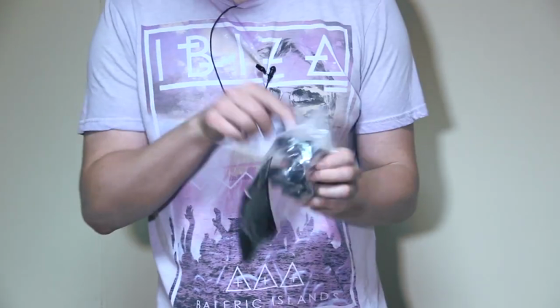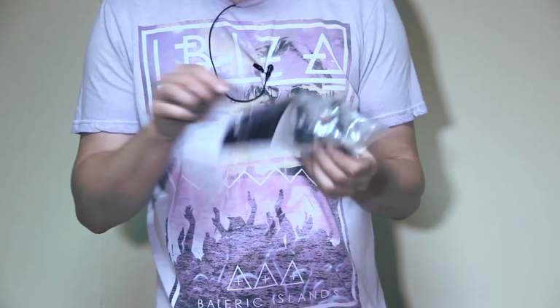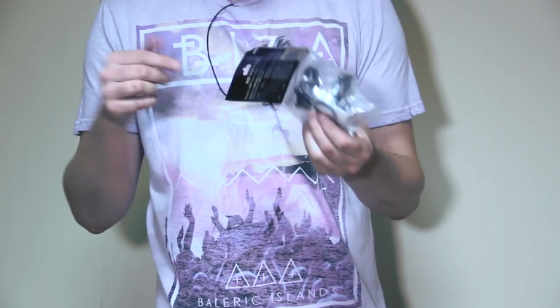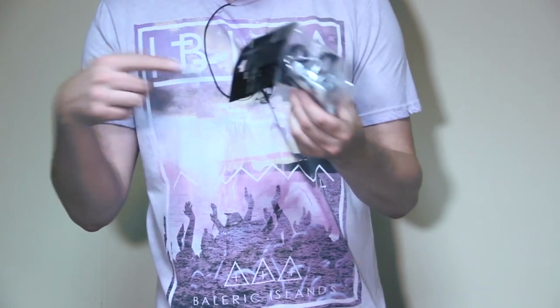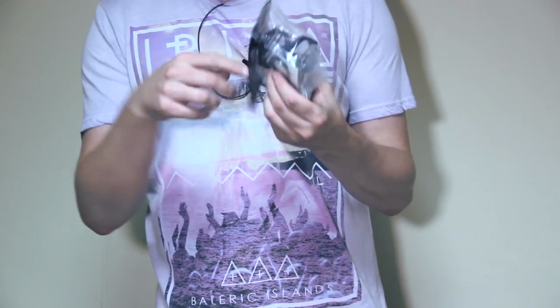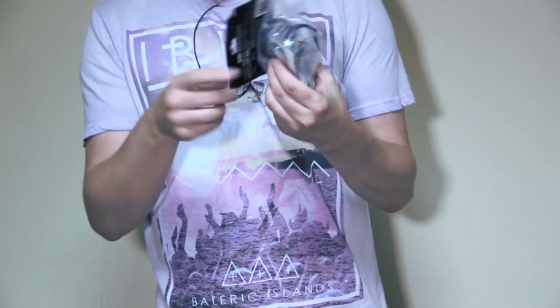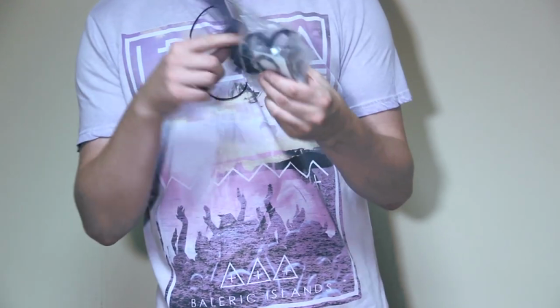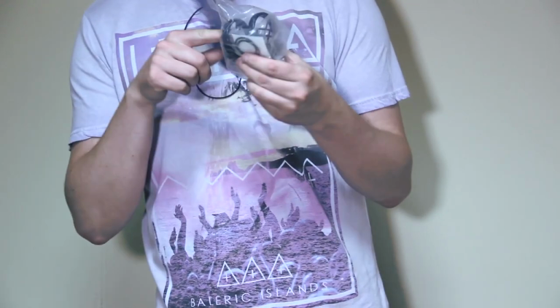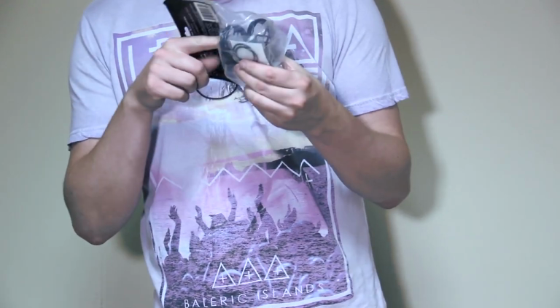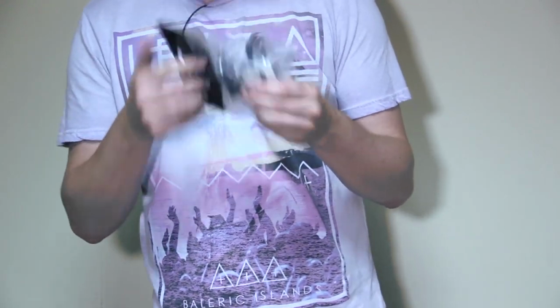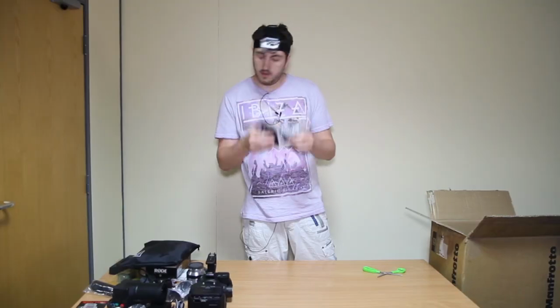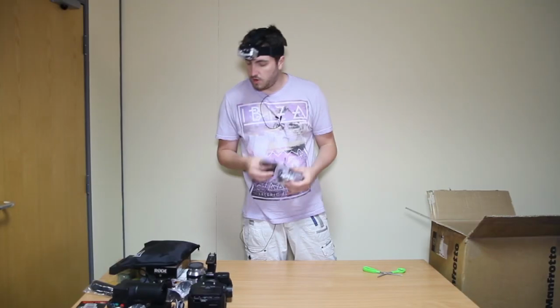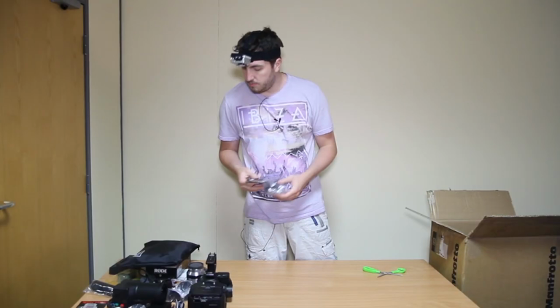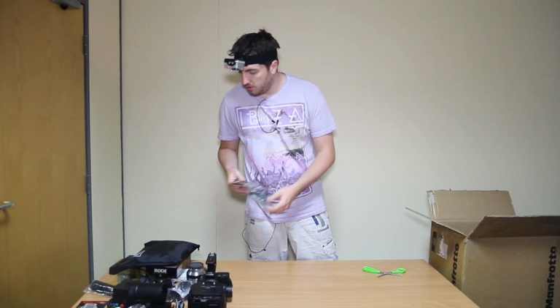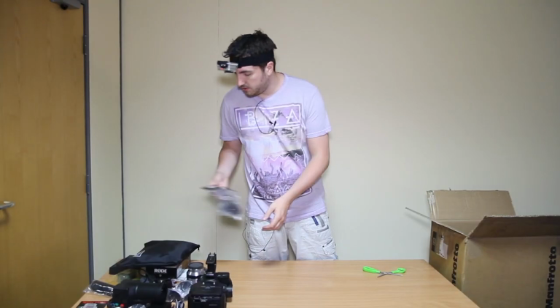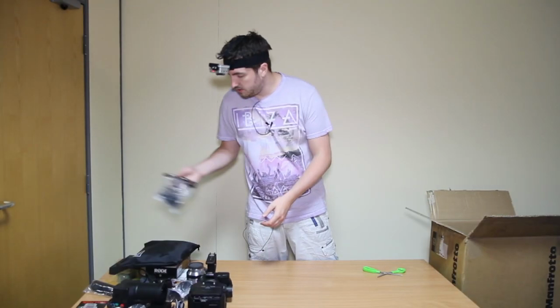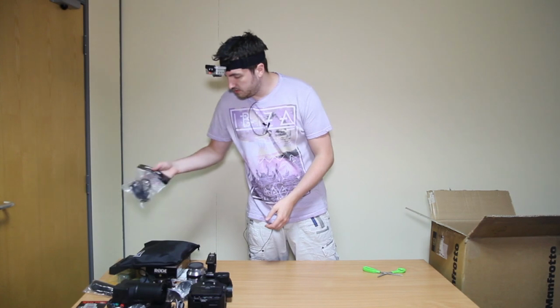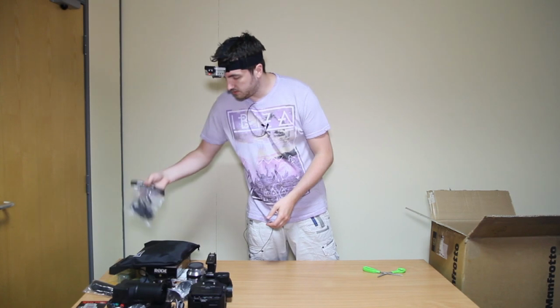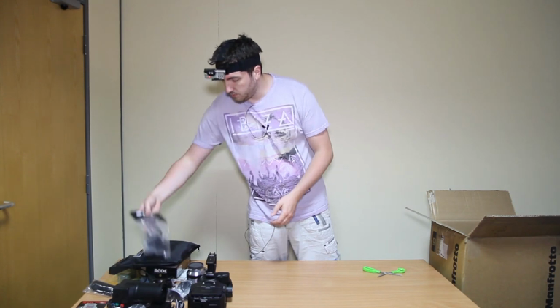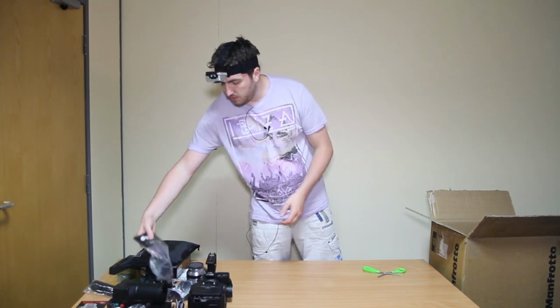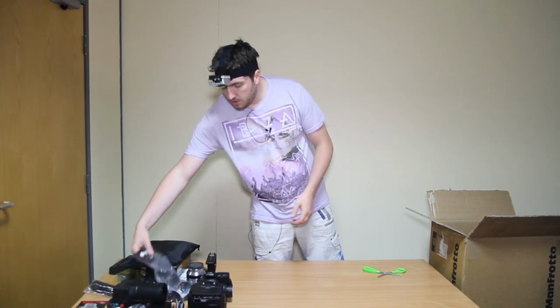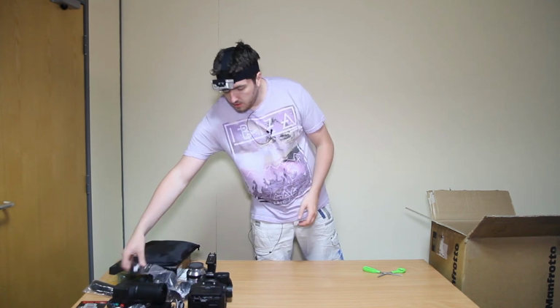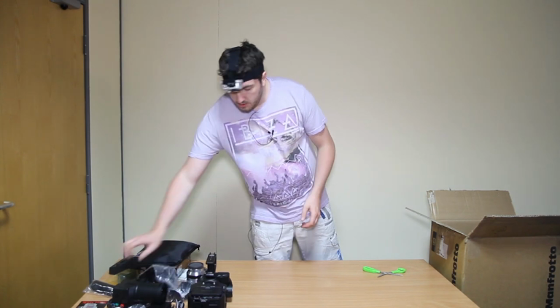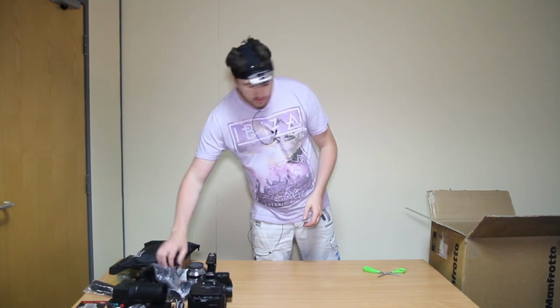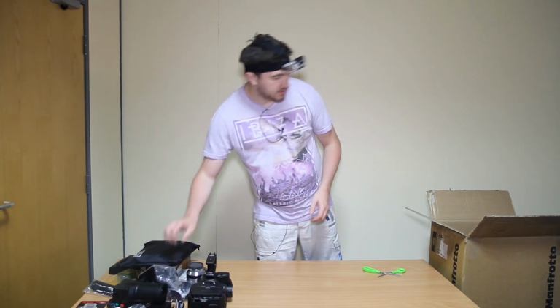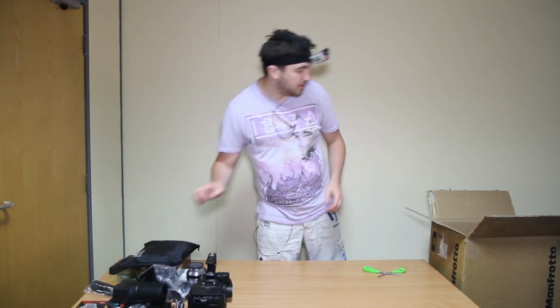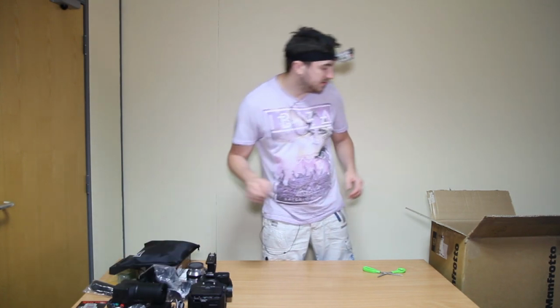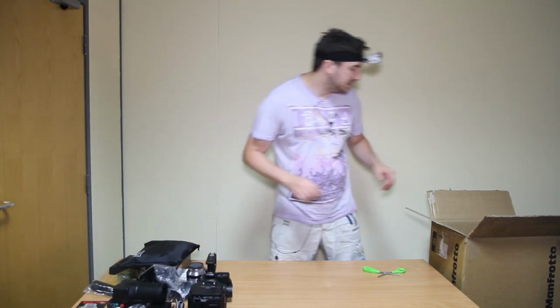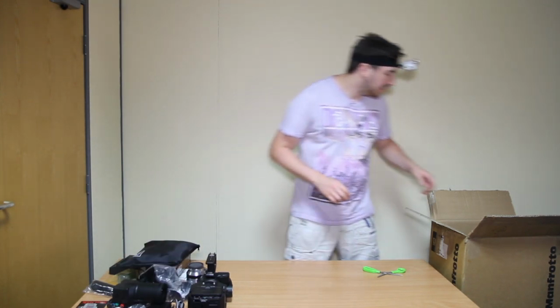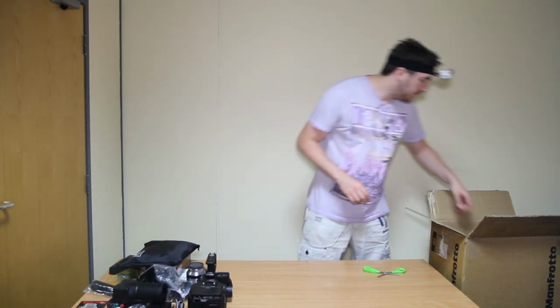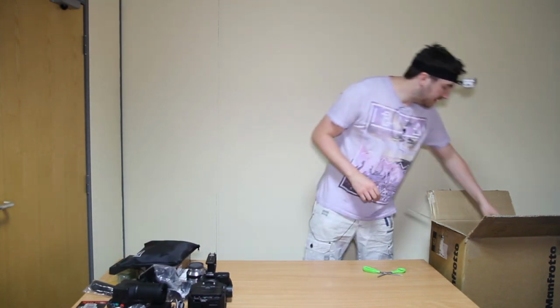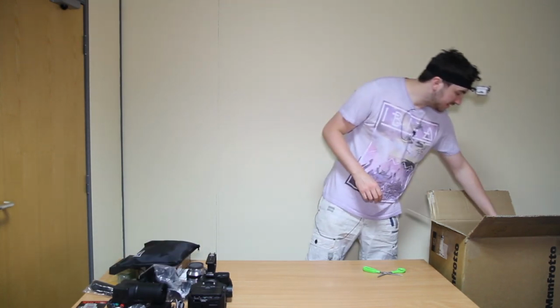We got a bracket thing for the road mic, so I'll need to go into detail with that.